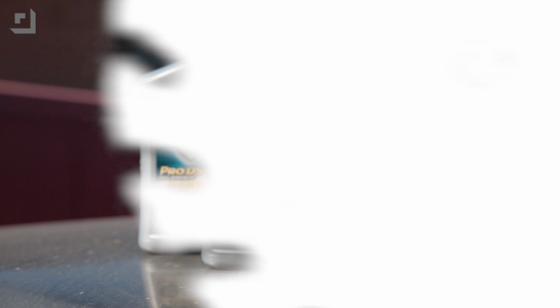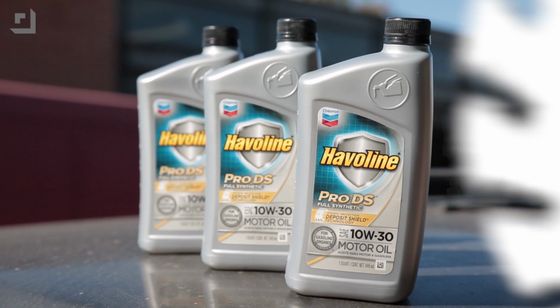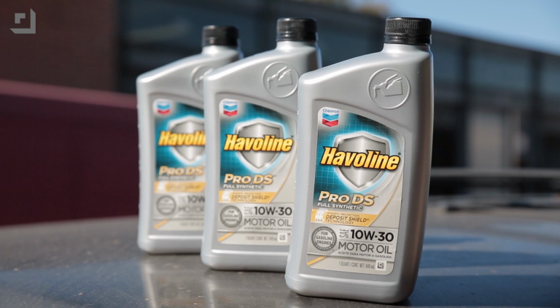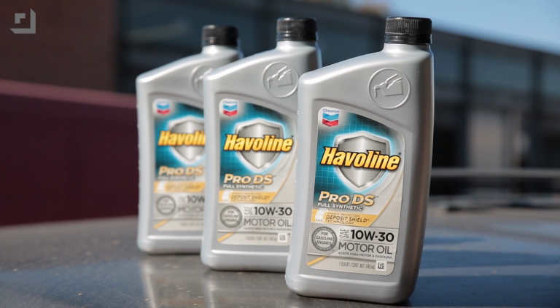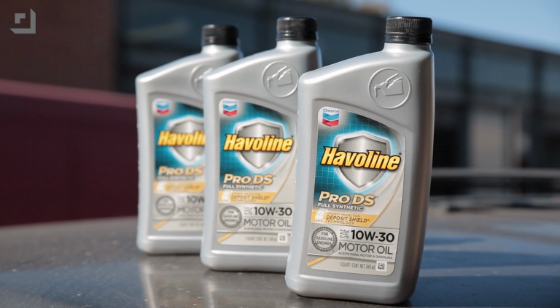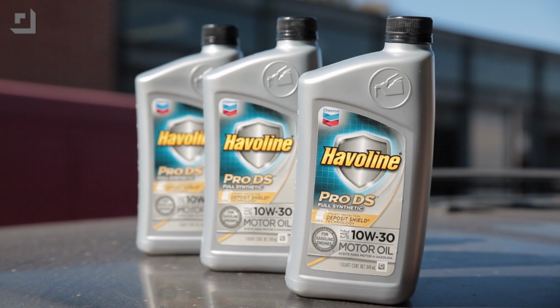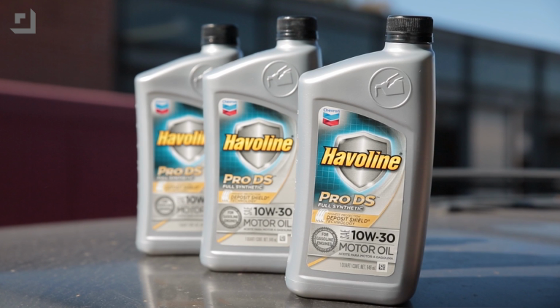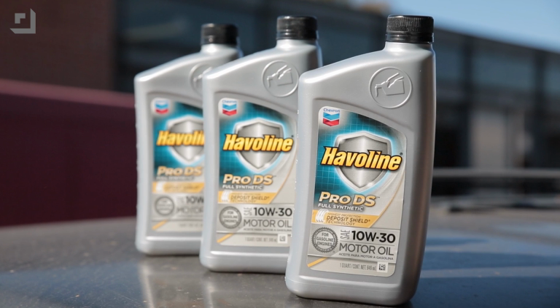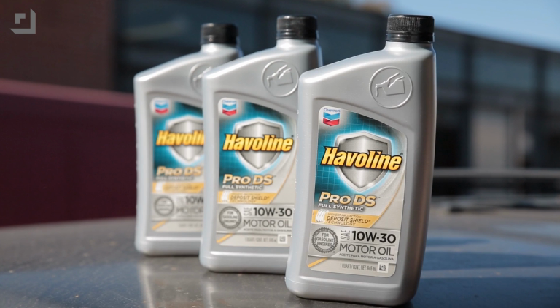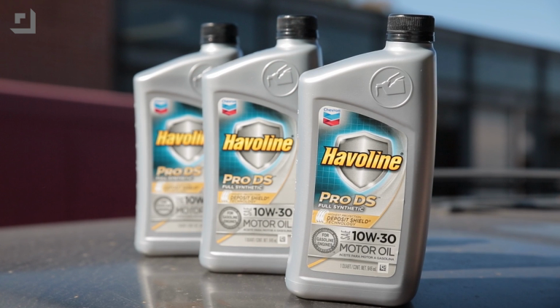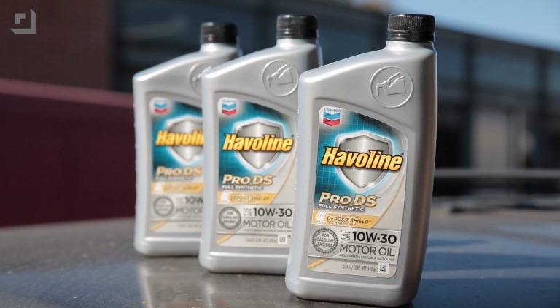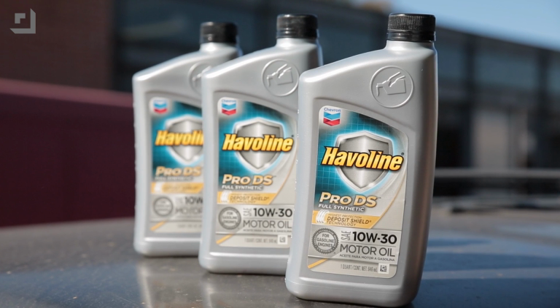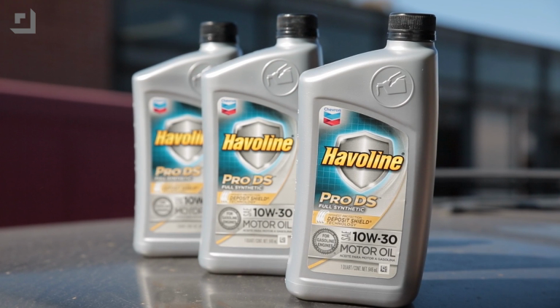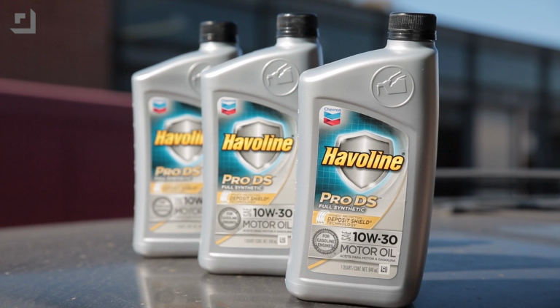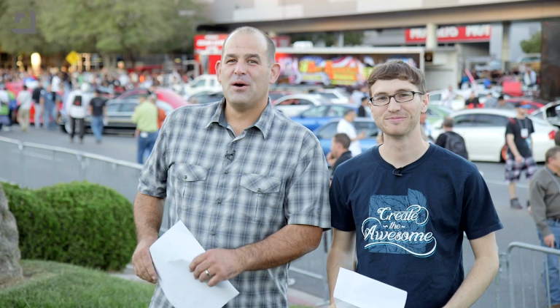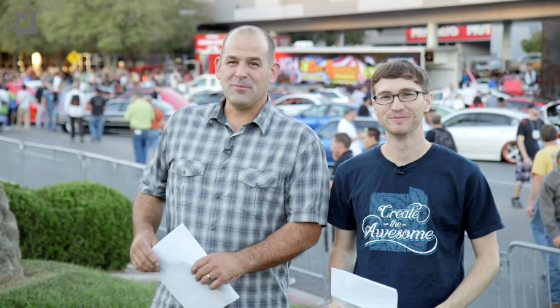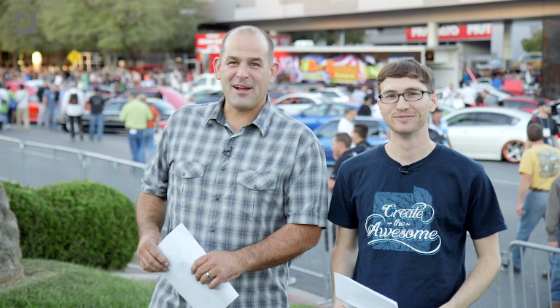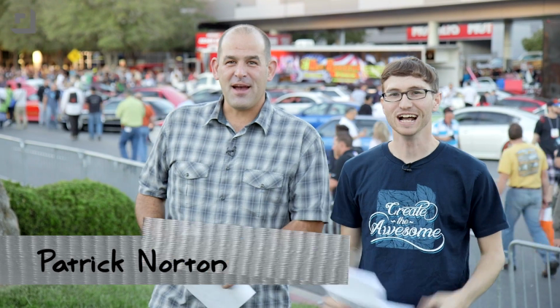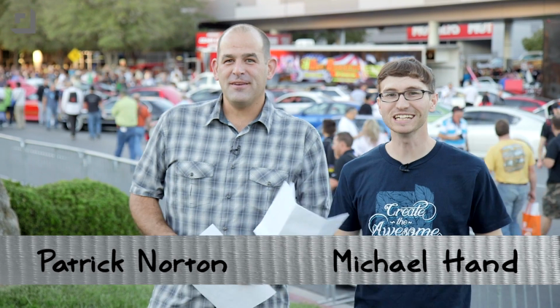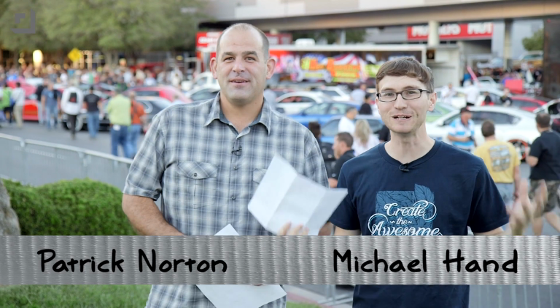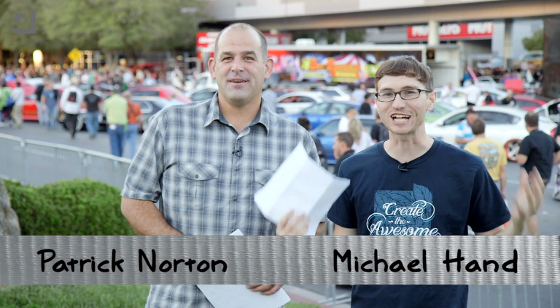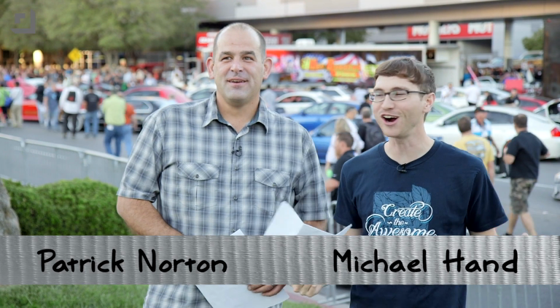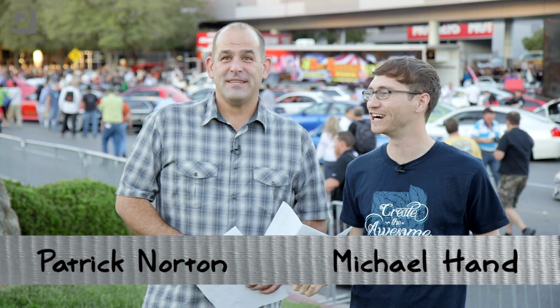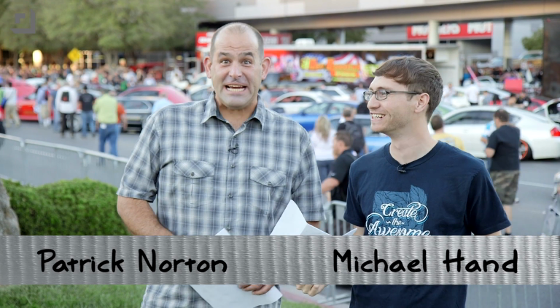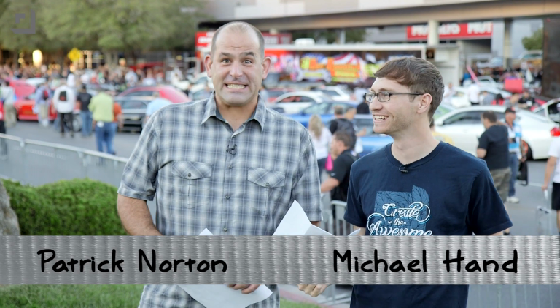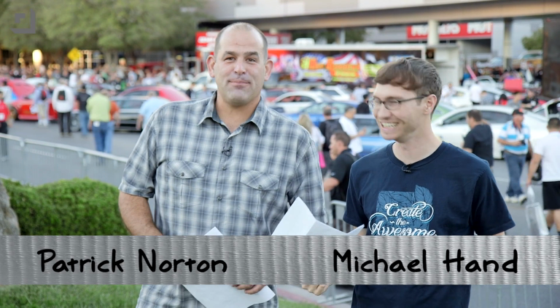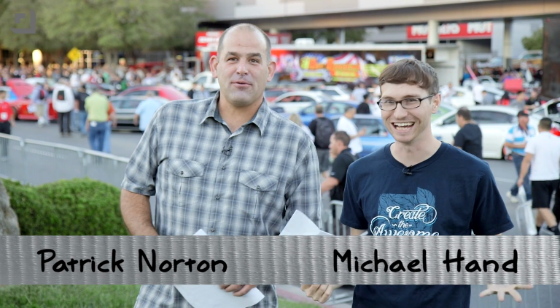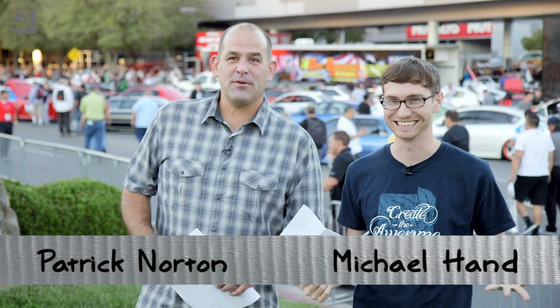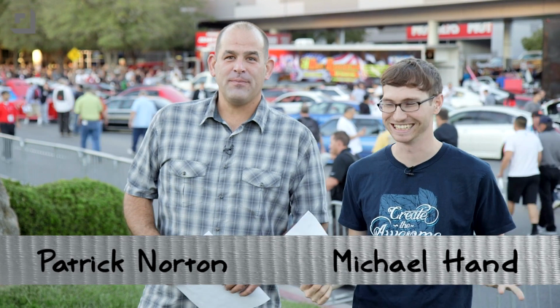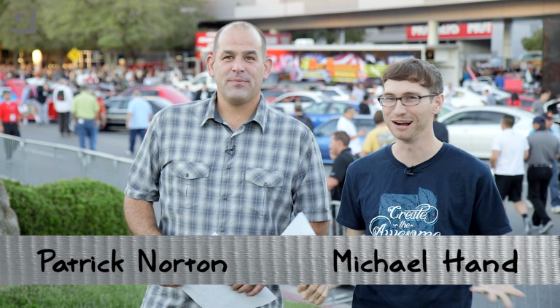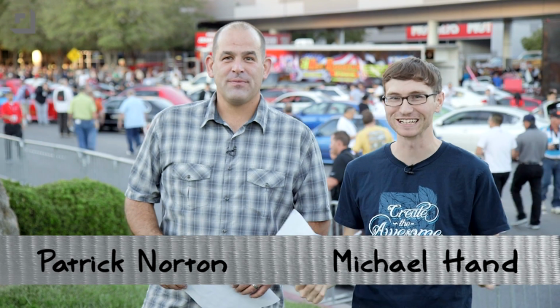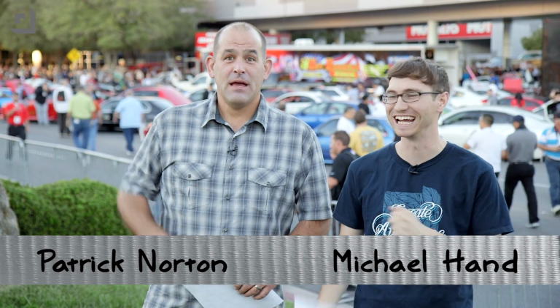This episode of Die Trying is brought to you by Haviland Pro DS. Welcome to Die Trying. Let's print a car. I'm Patrick Norton. I'm Michael Ann.